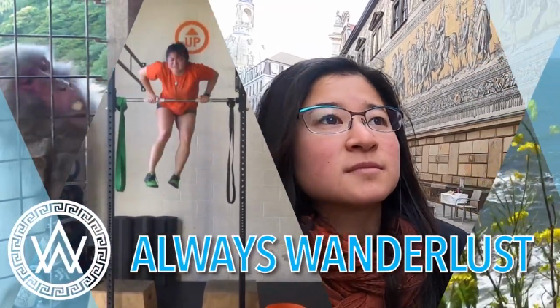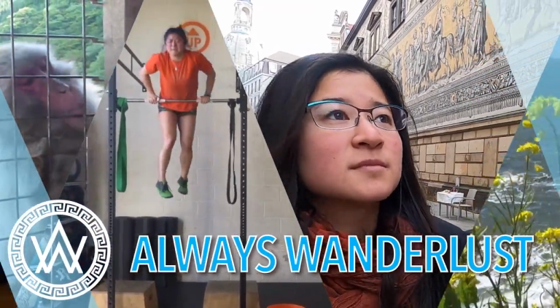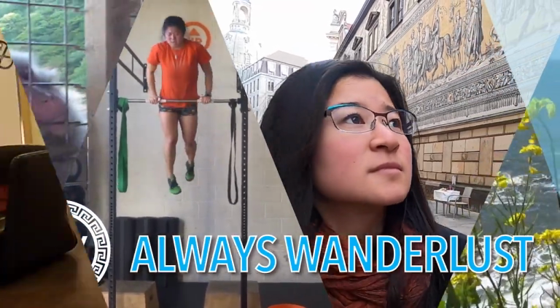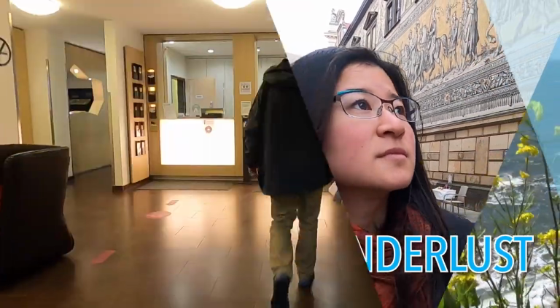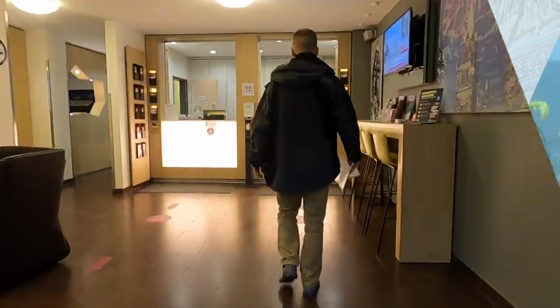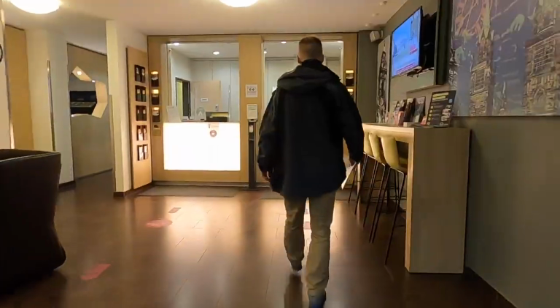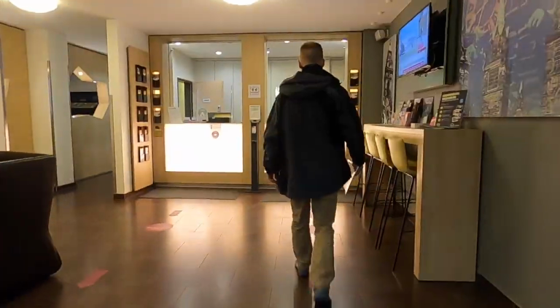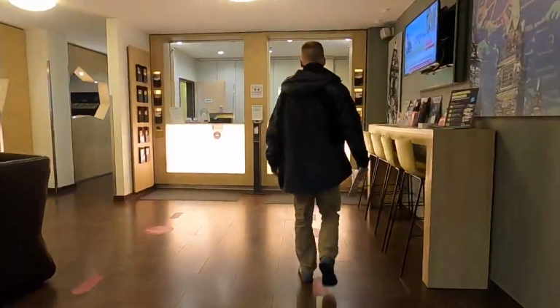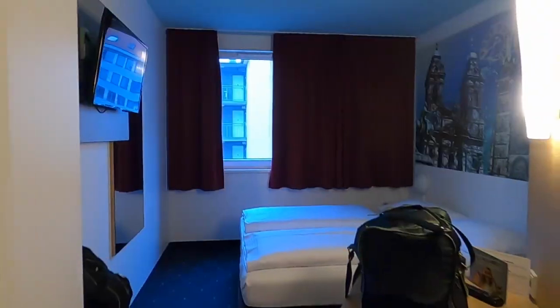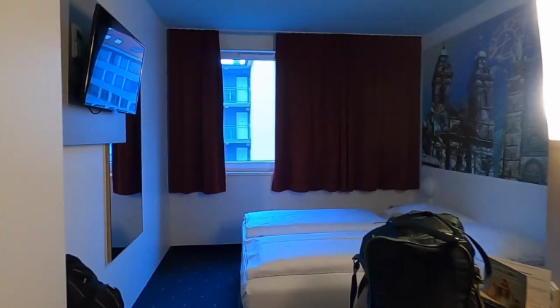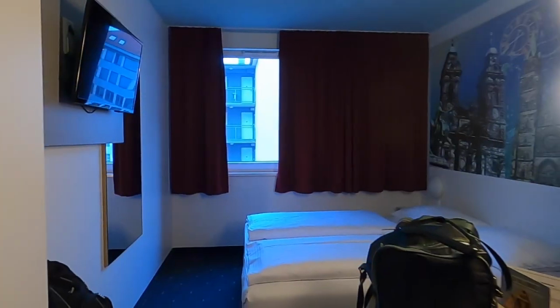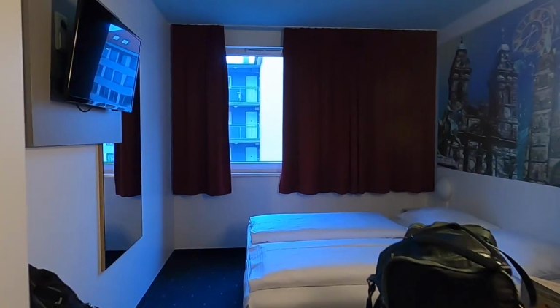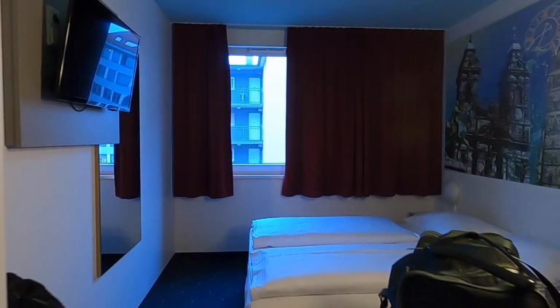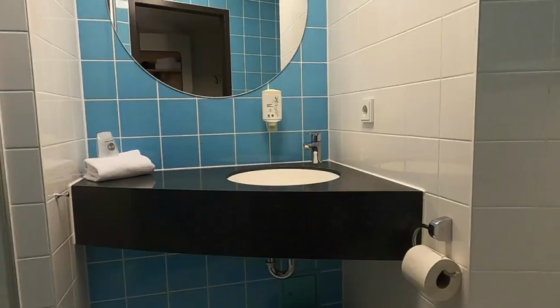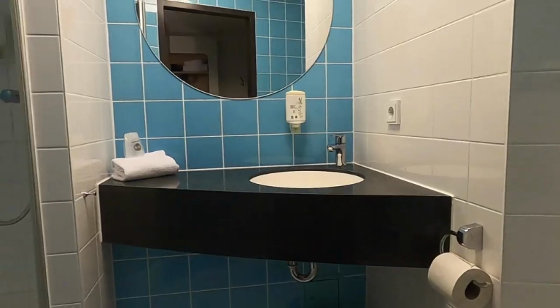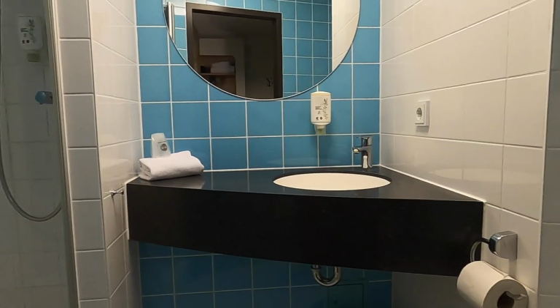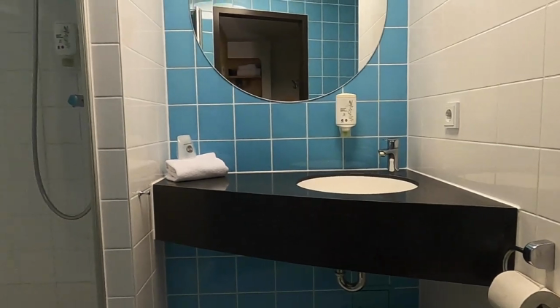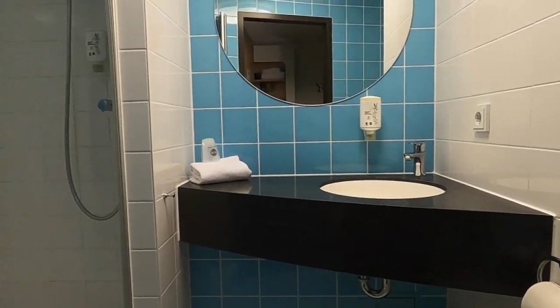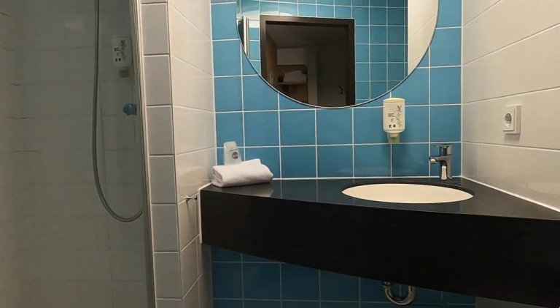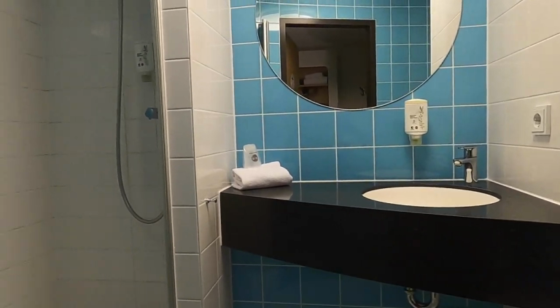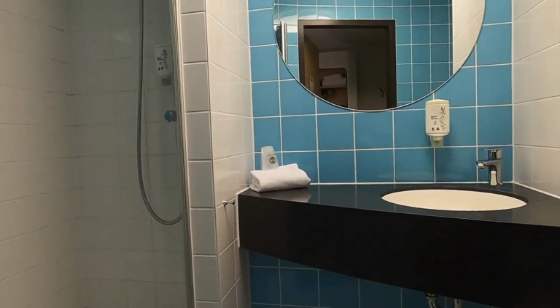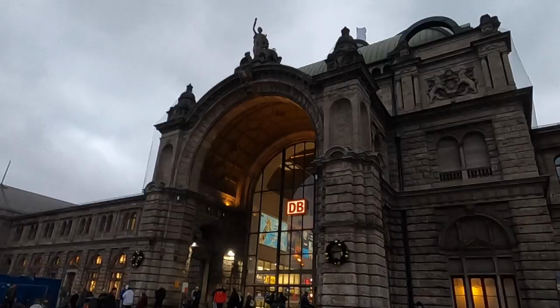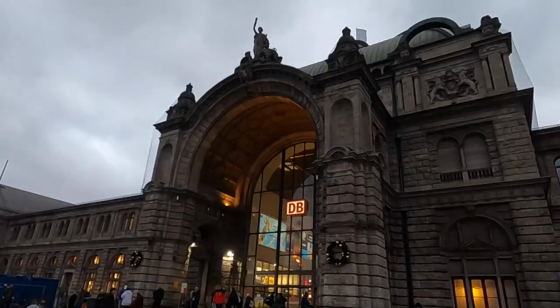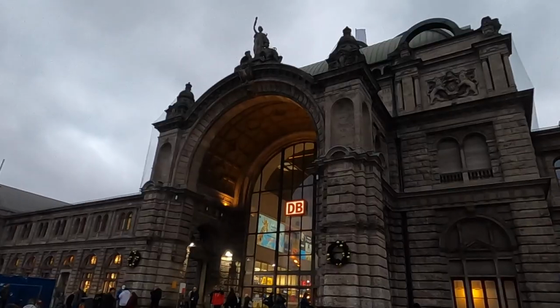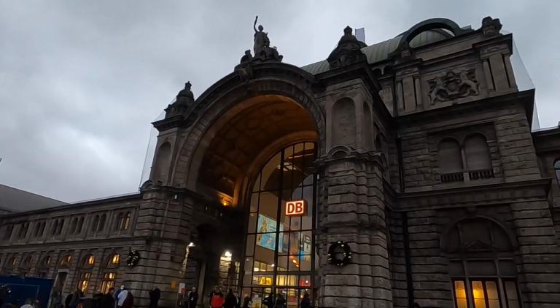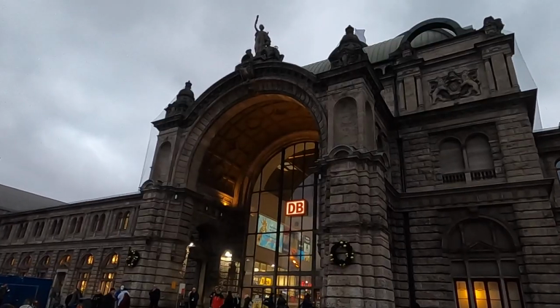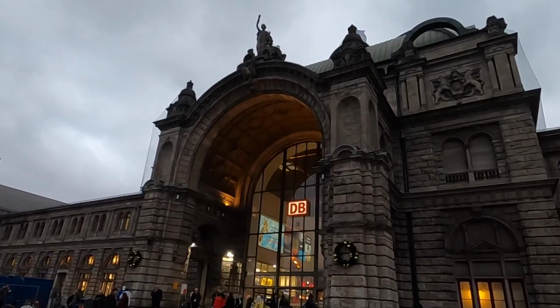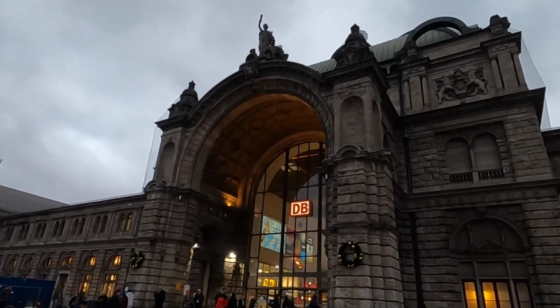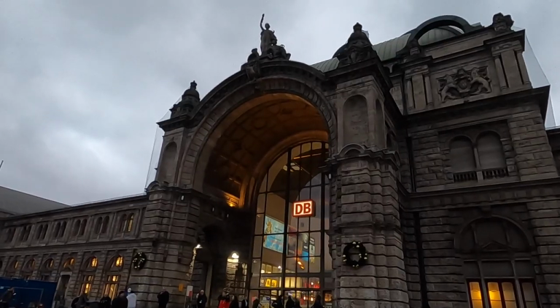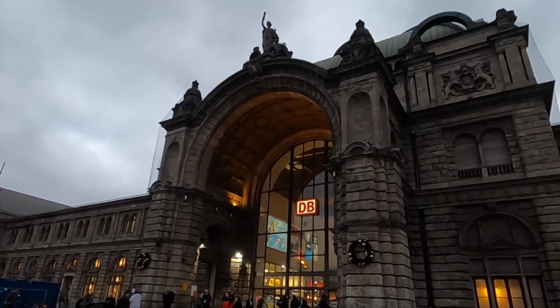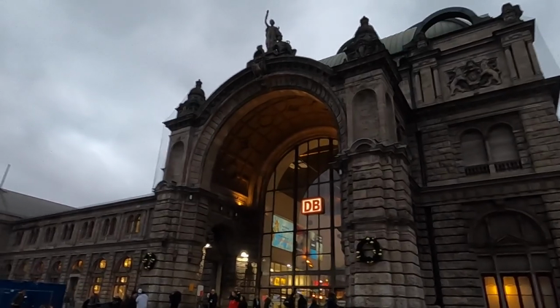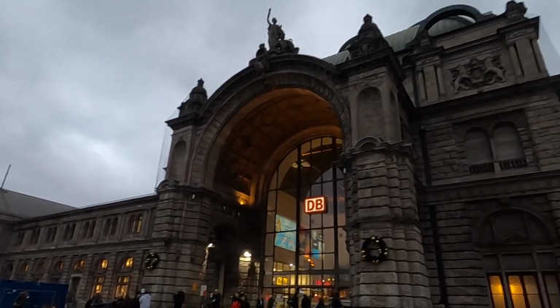We made it to Bavaria, but more importantly, we made it to our hotel. Afterwards, we wanted to explore a little.